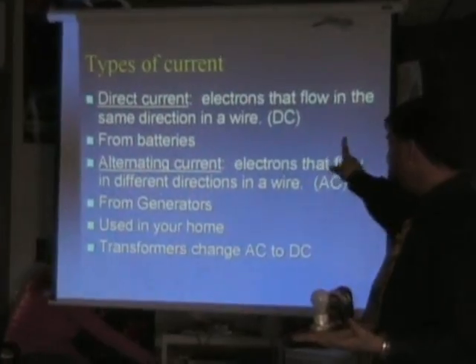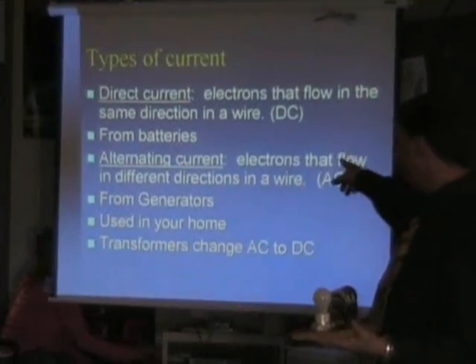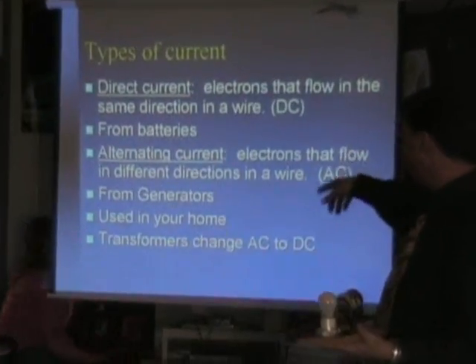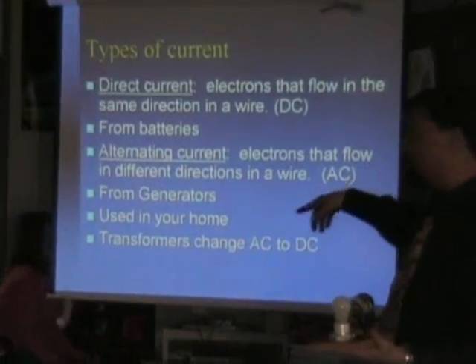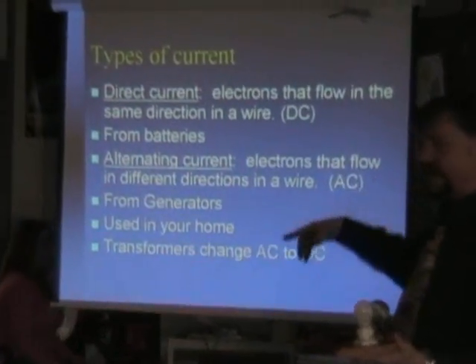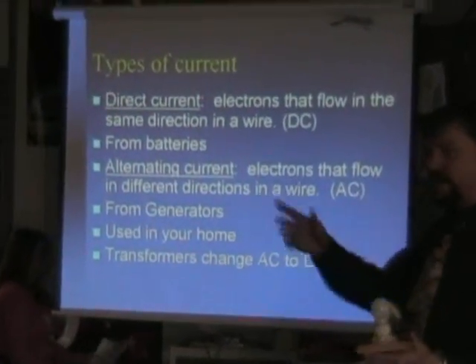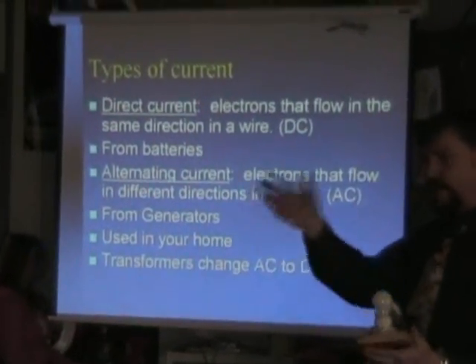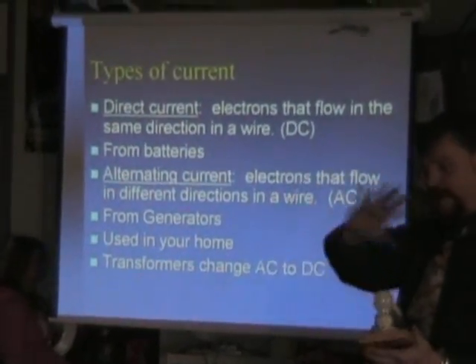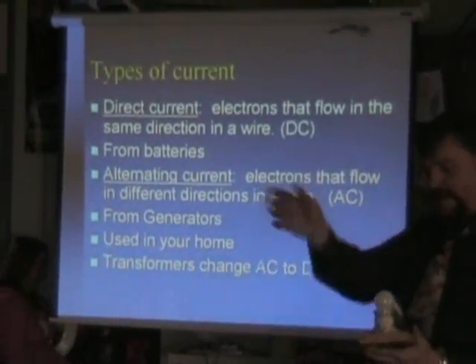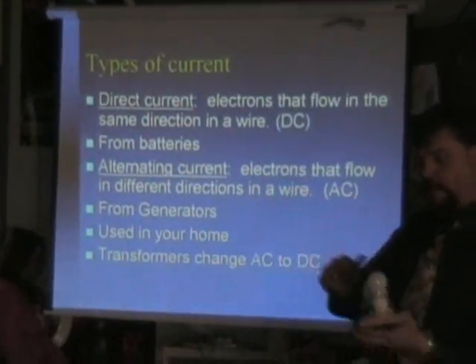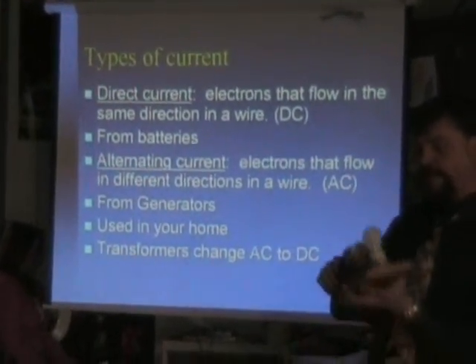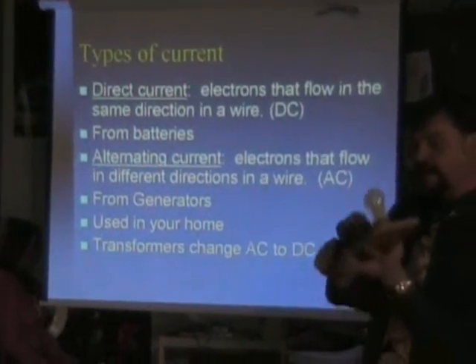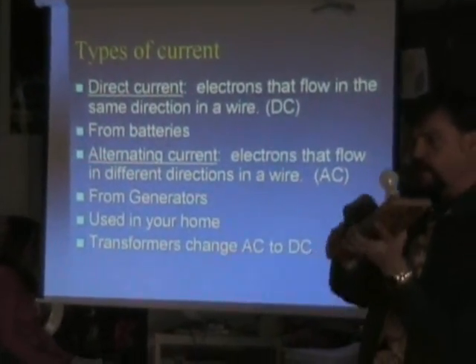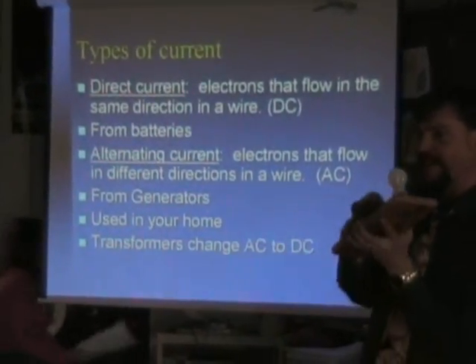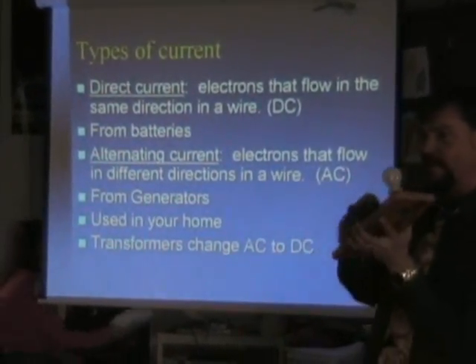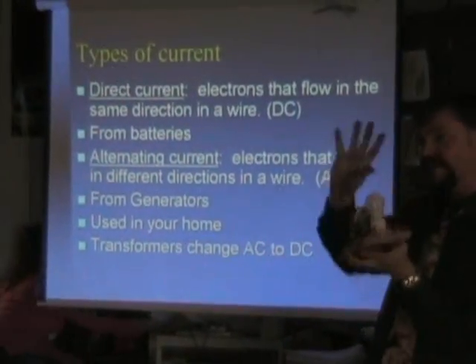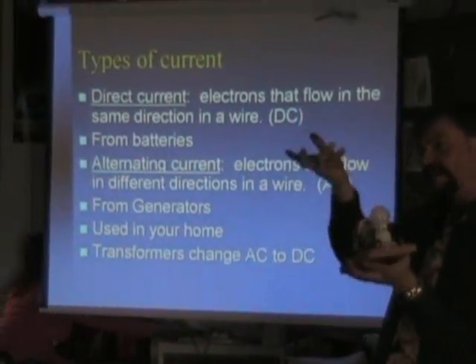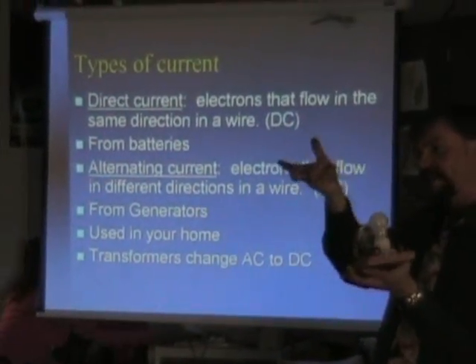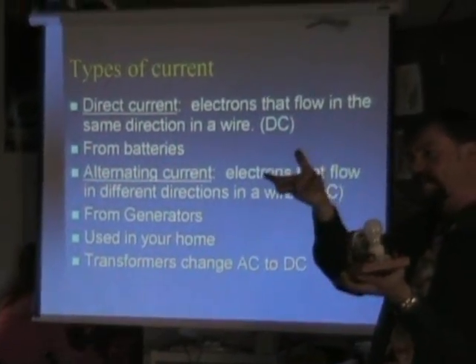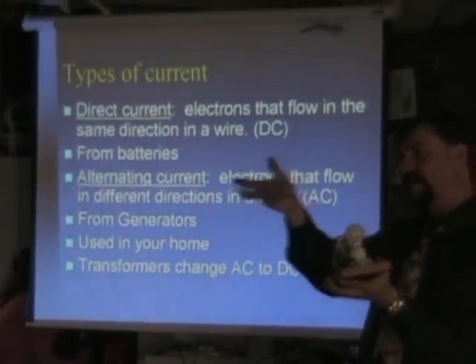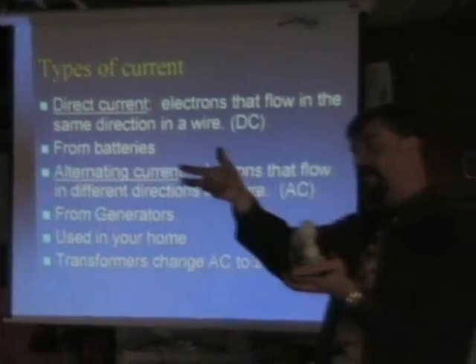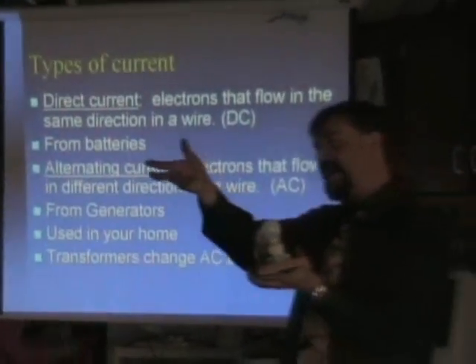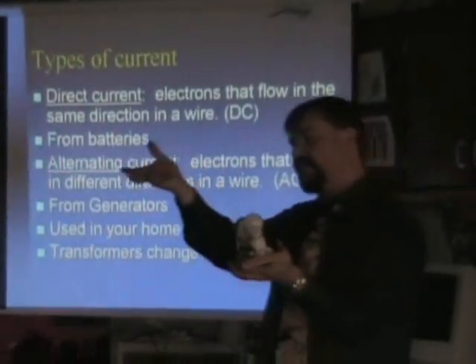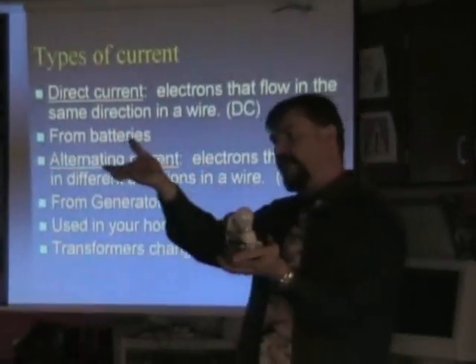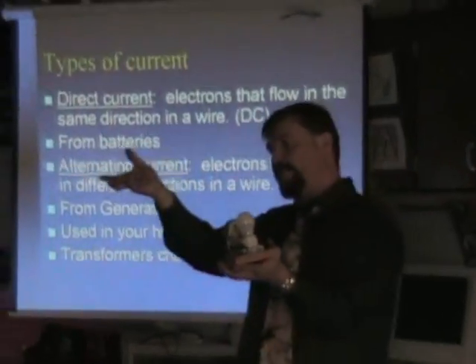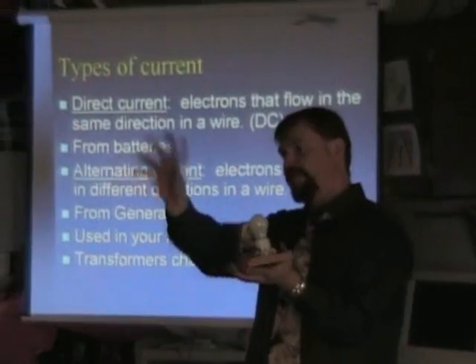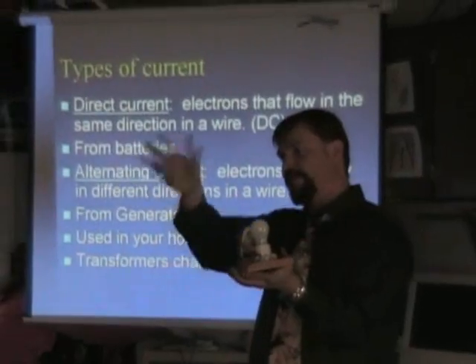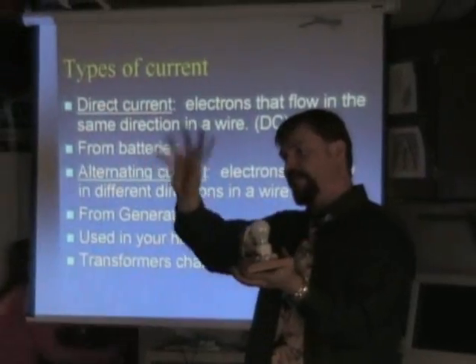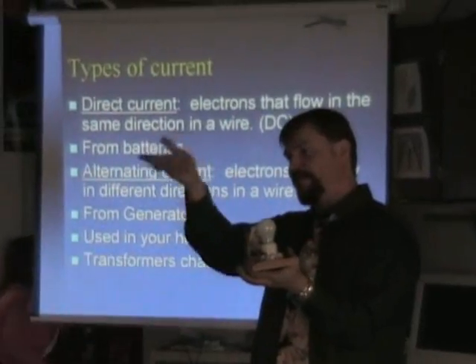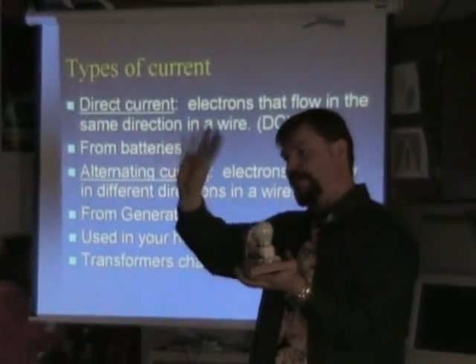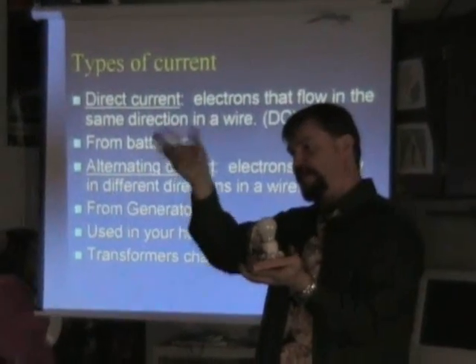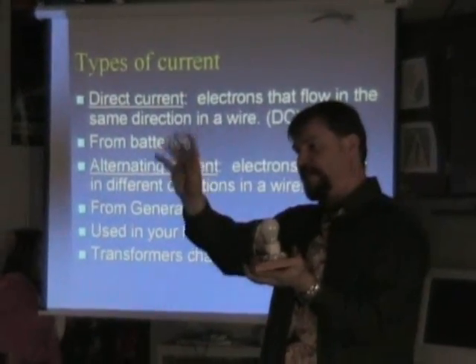And then we have alternating current, back and forth. So as I rotate this, the magnets flip, flip, flip, flip, flip.